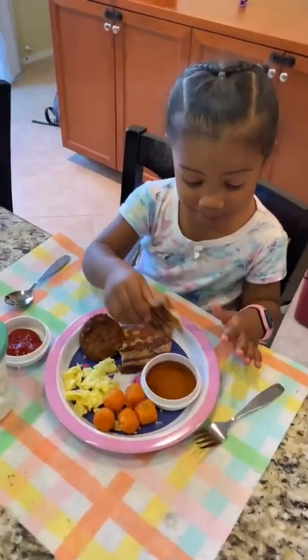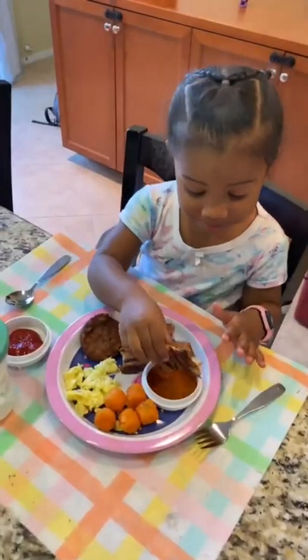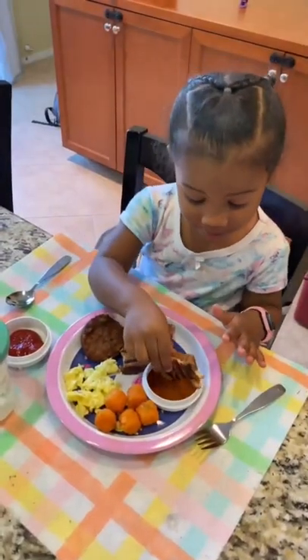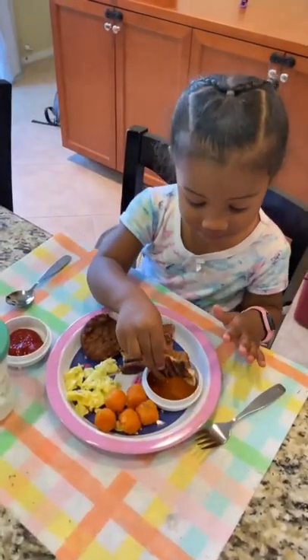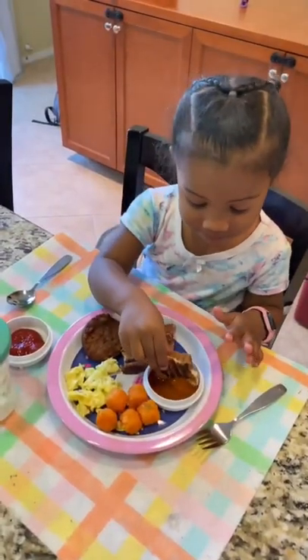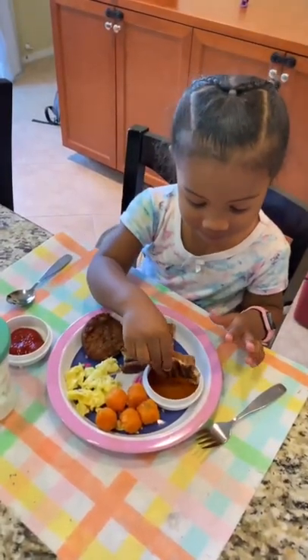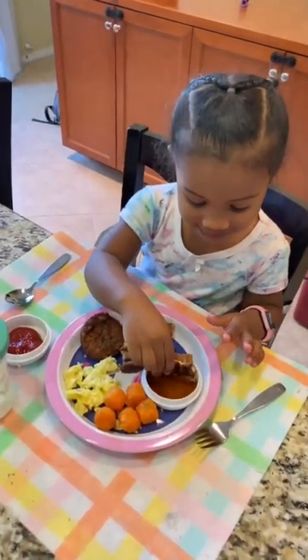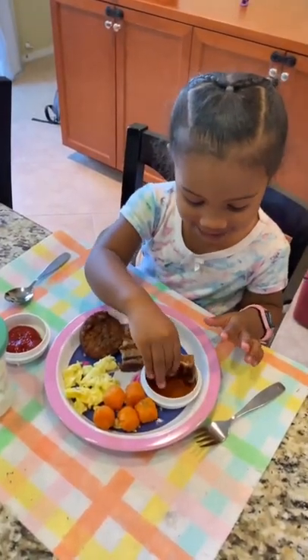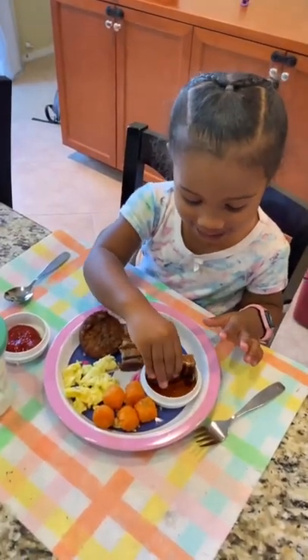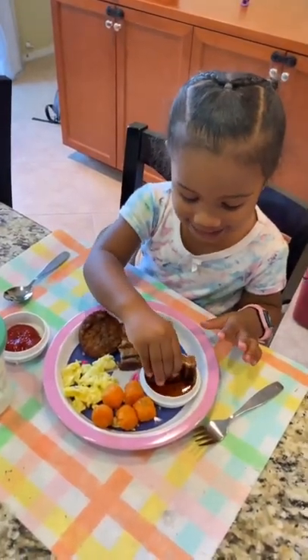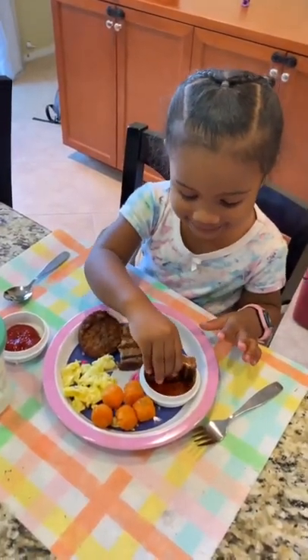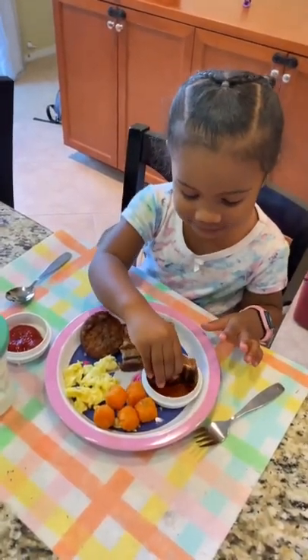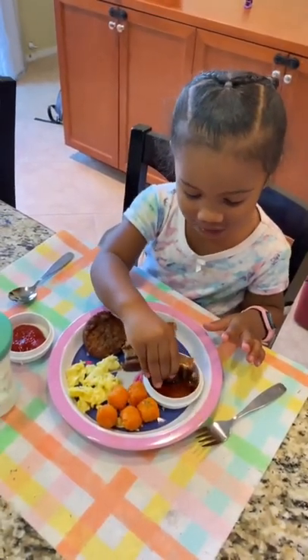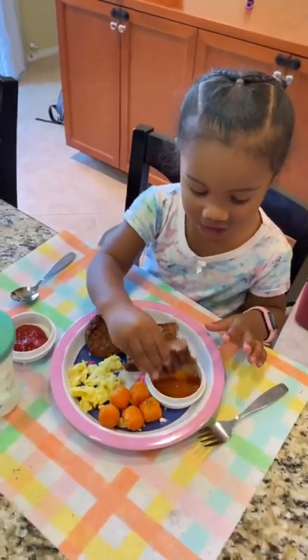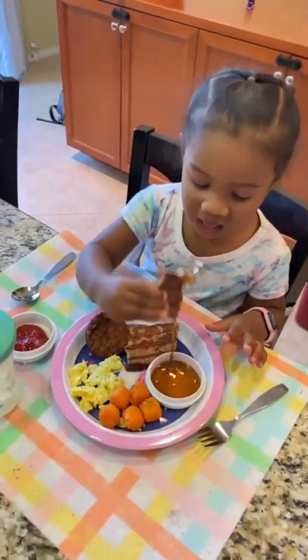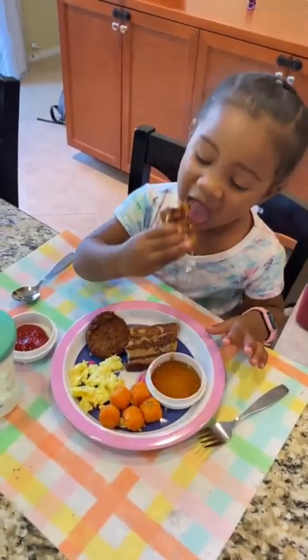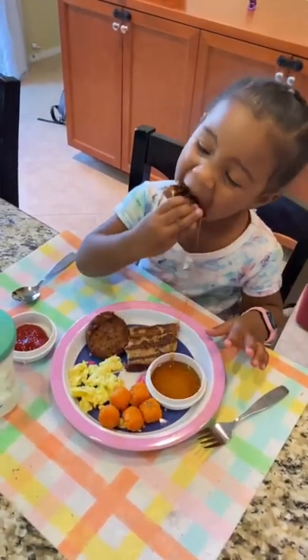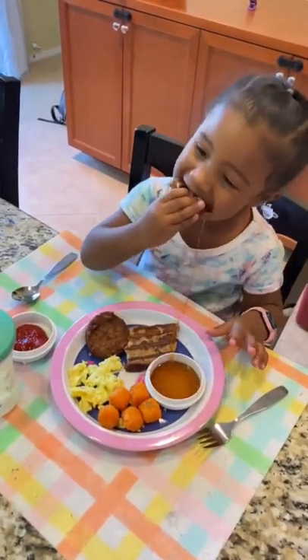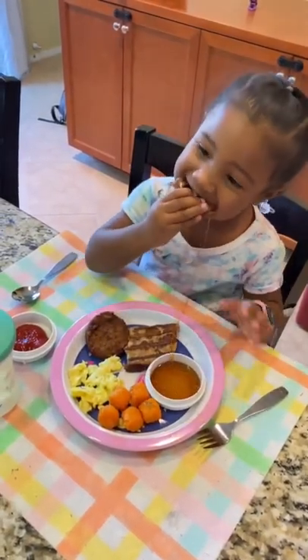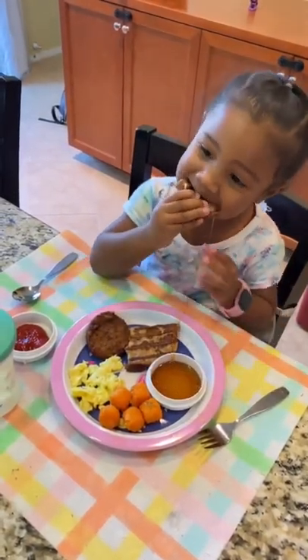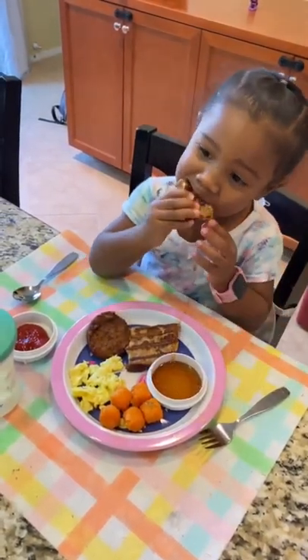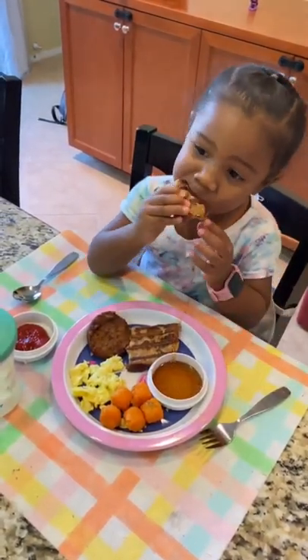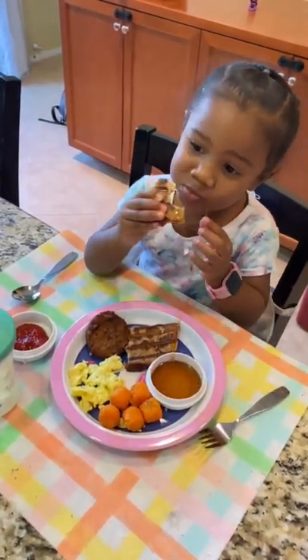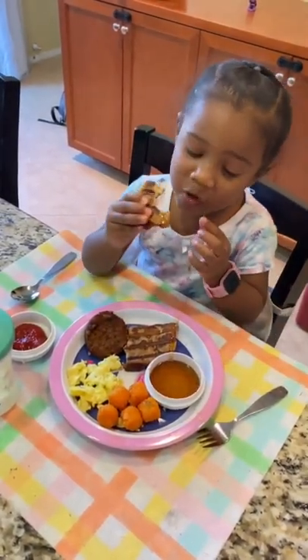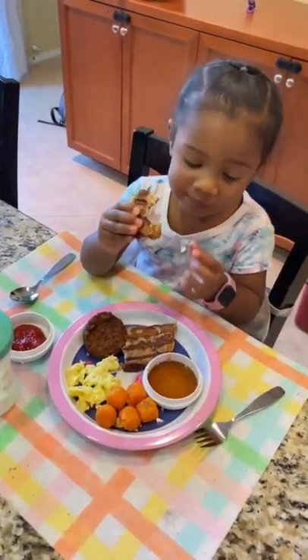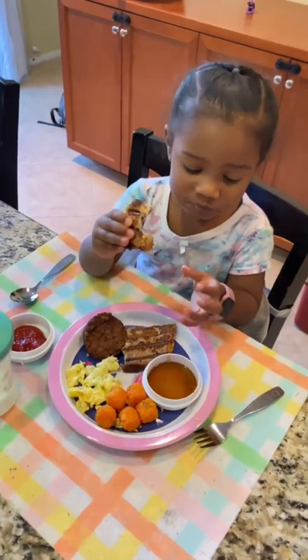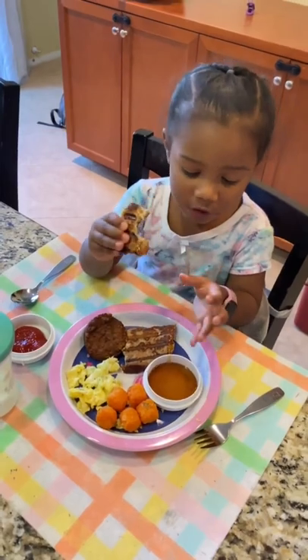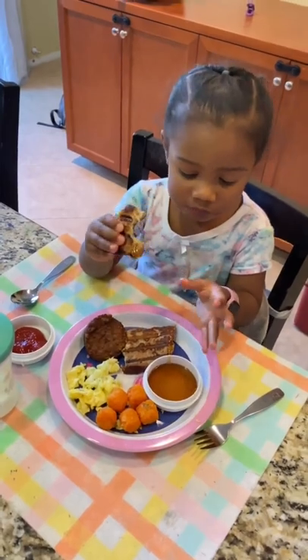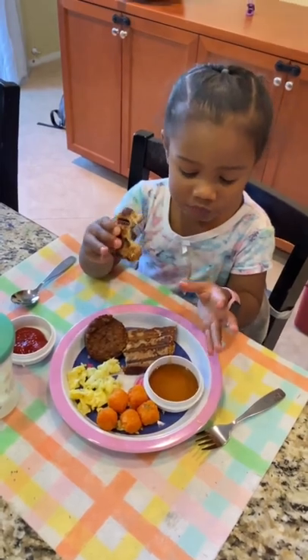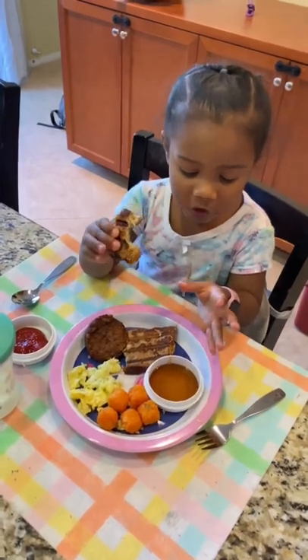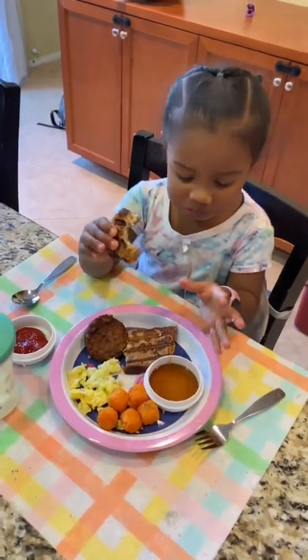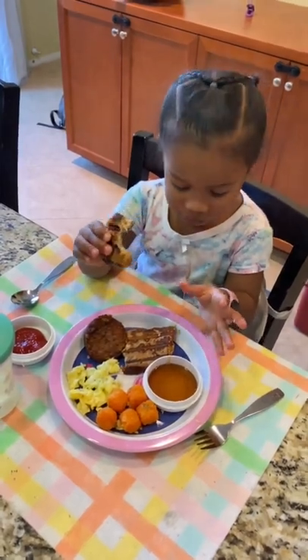Is it yummy? Yeah. Is that yummy French toast we're eating?